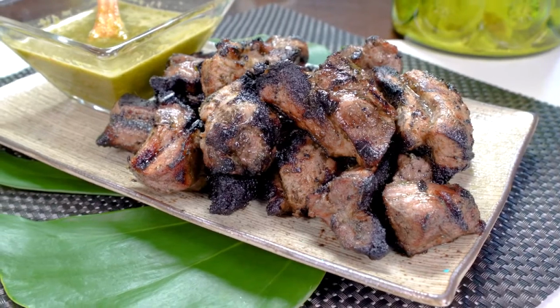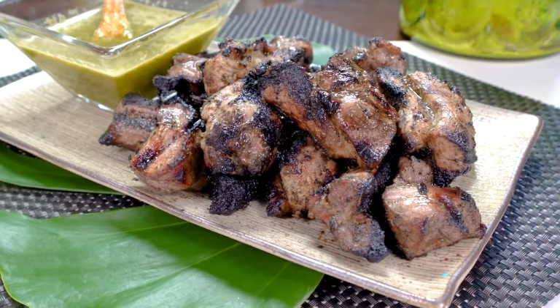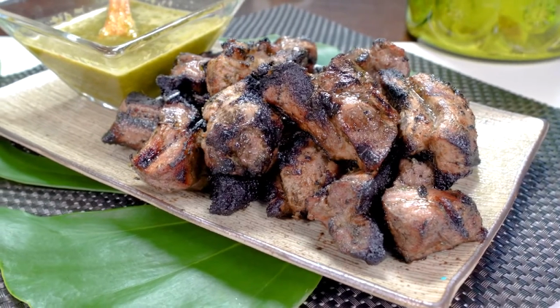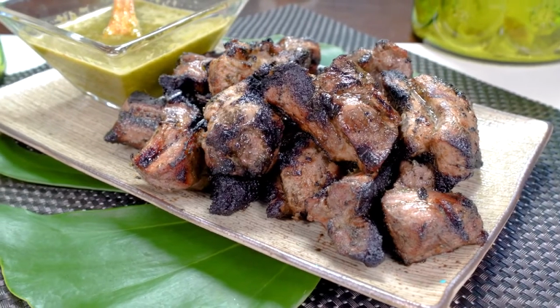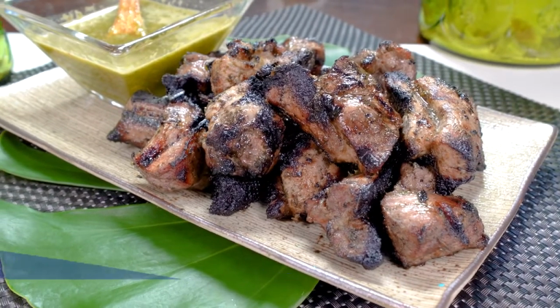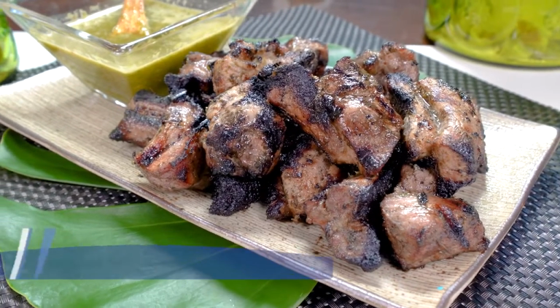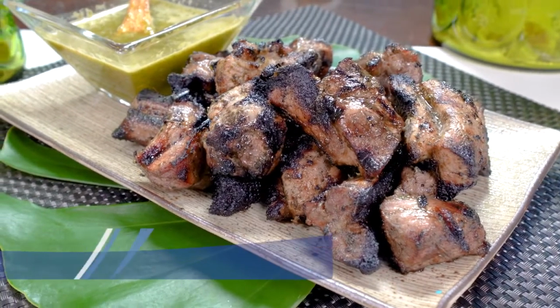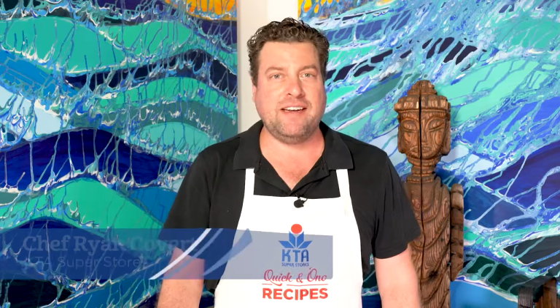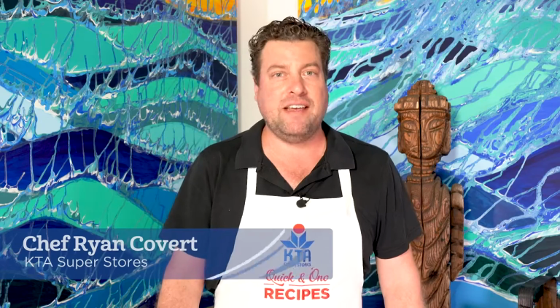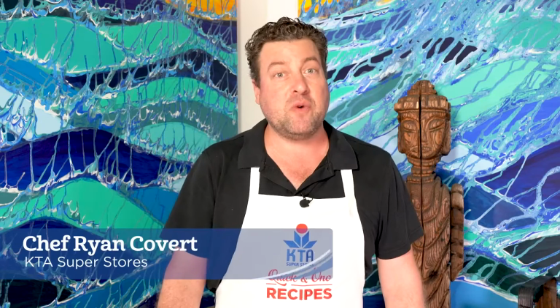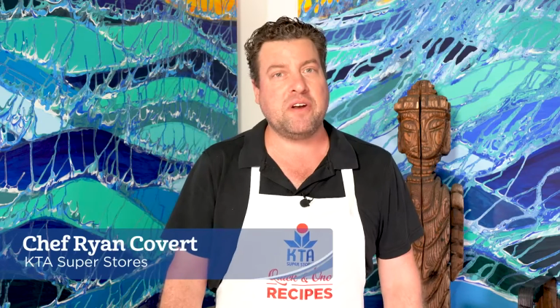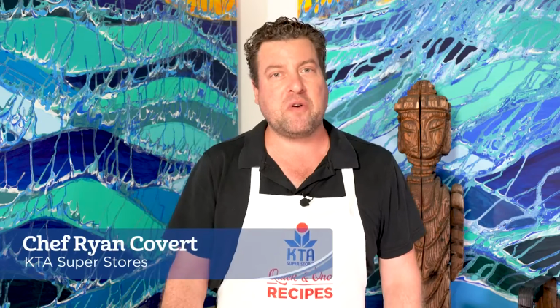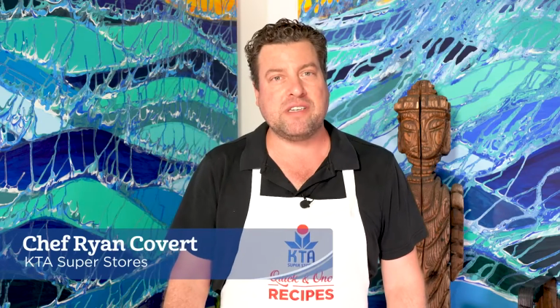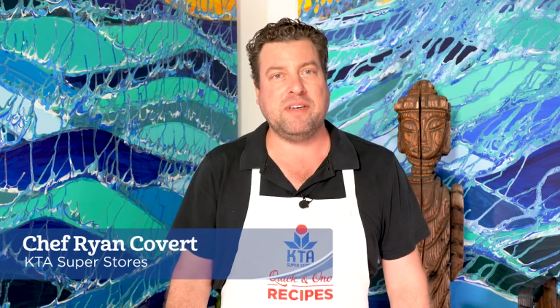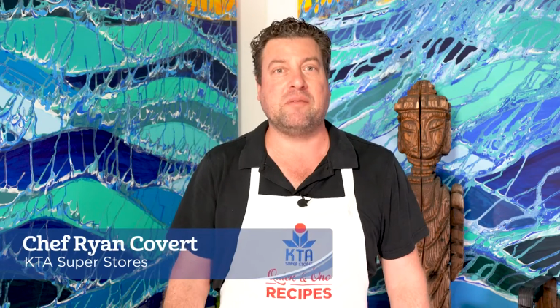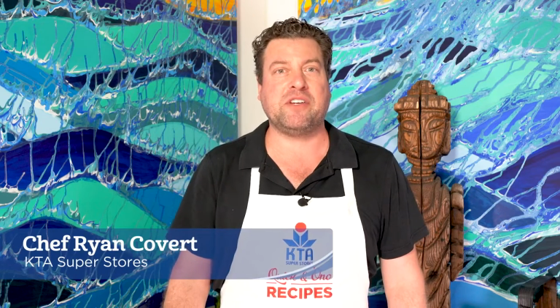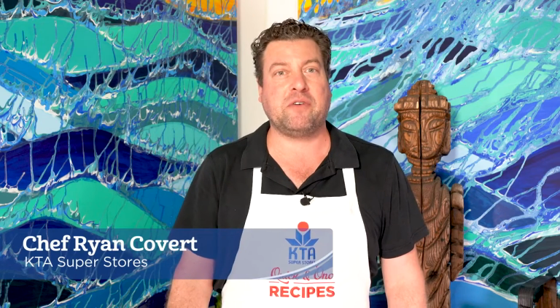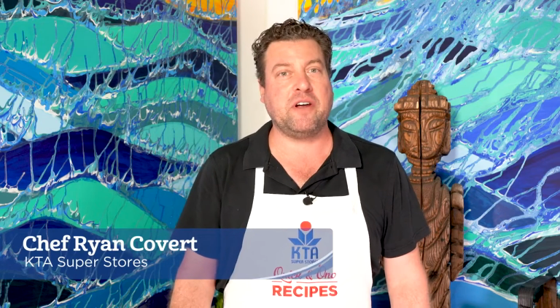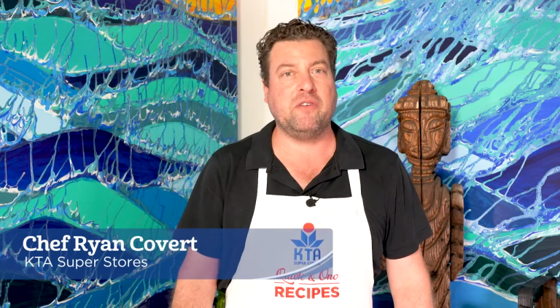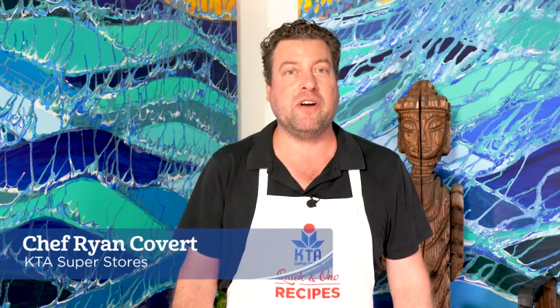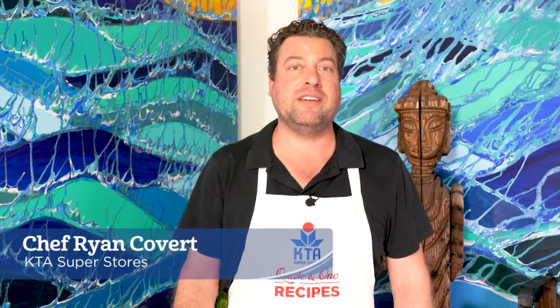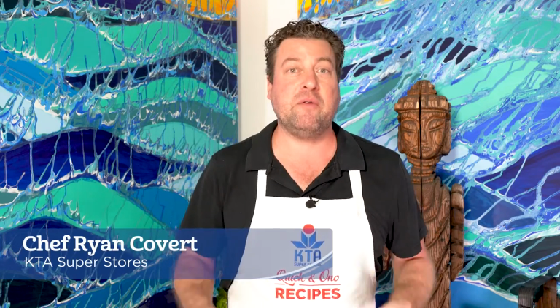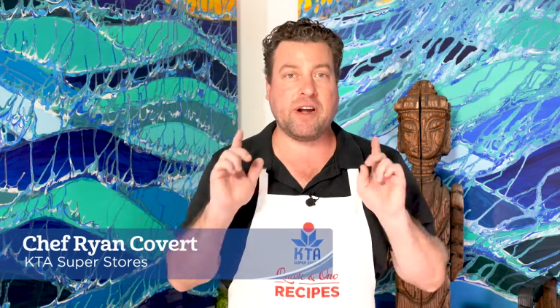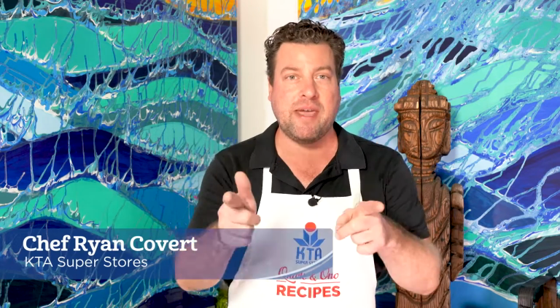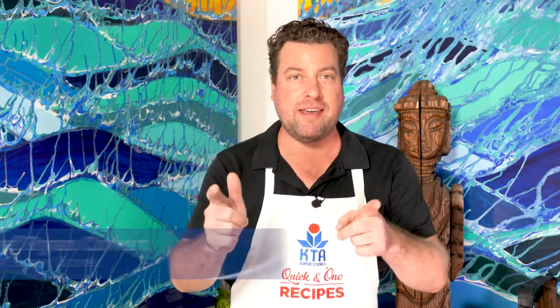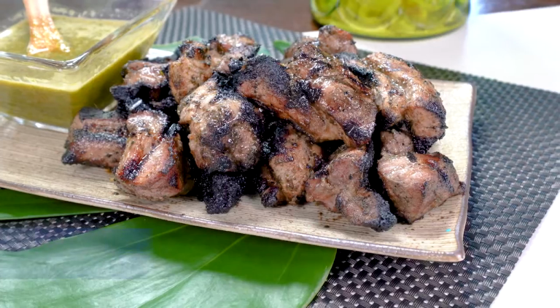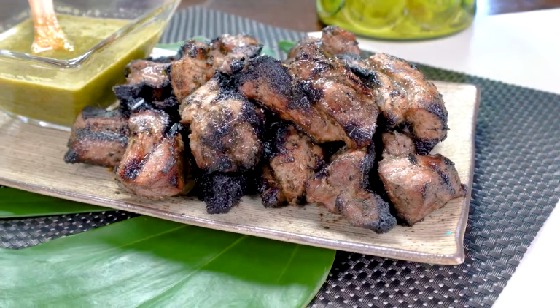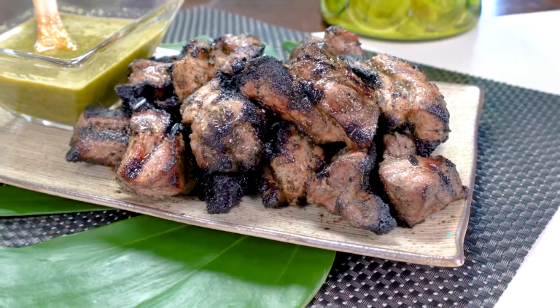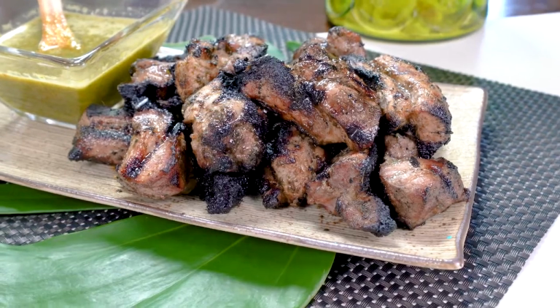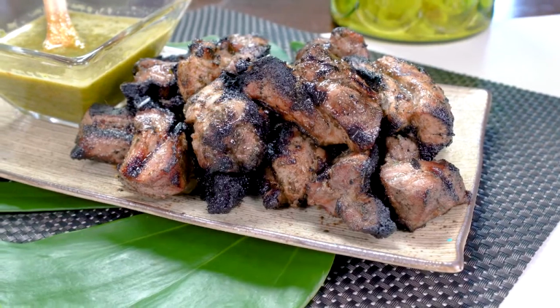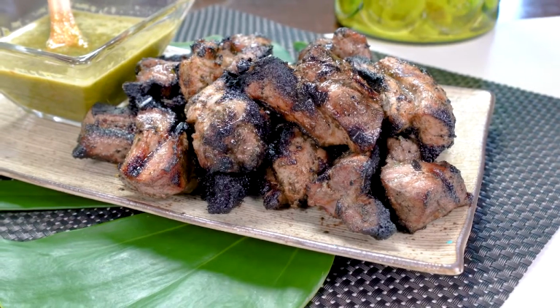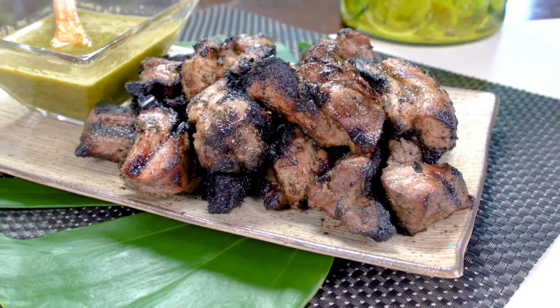Aloha! Welcome to KFTA's Quick and Owned Recipes. I'm Chef Ryan Cobert and today we're going to make grilled pineapple marinated pork.